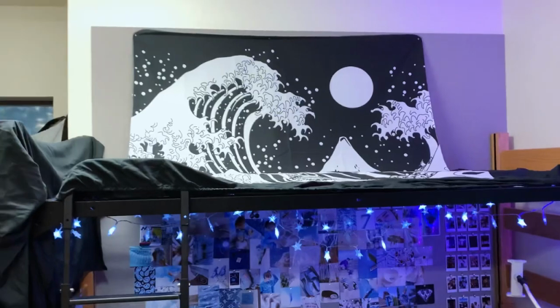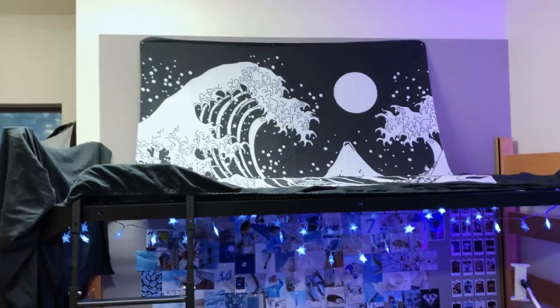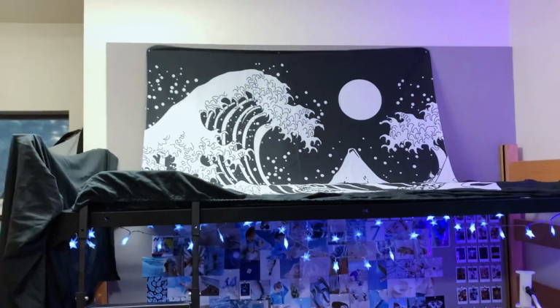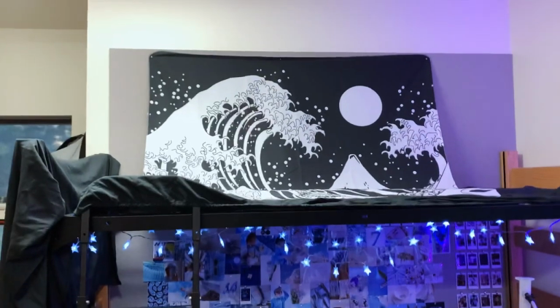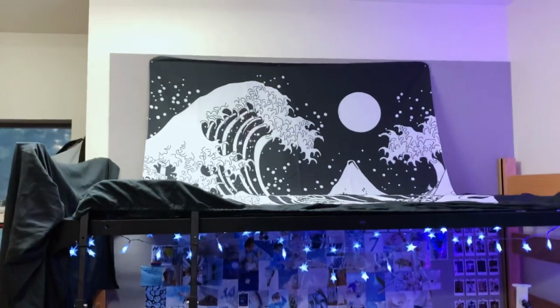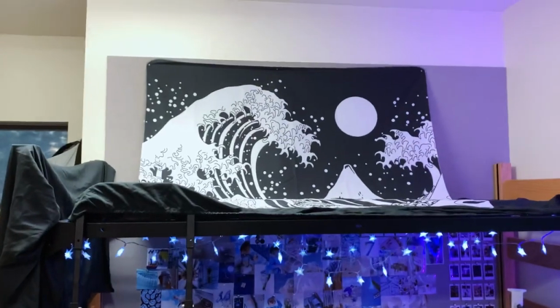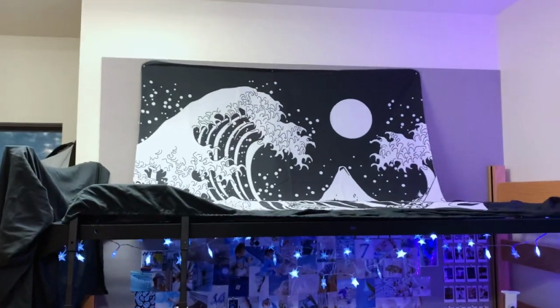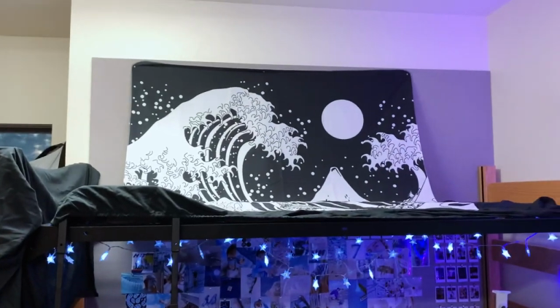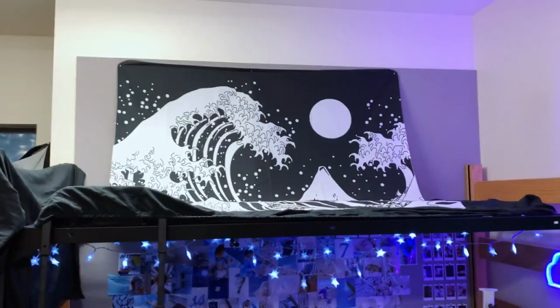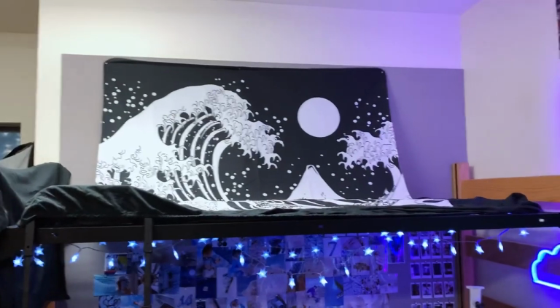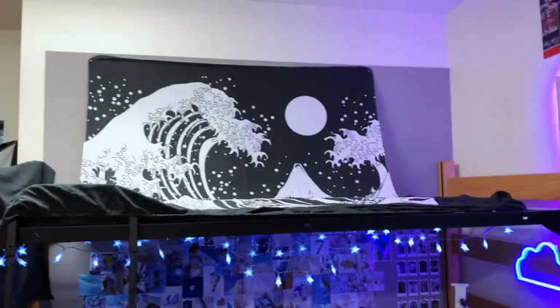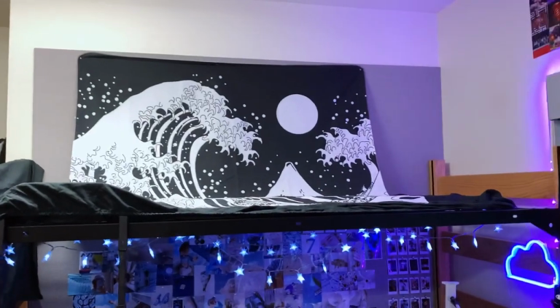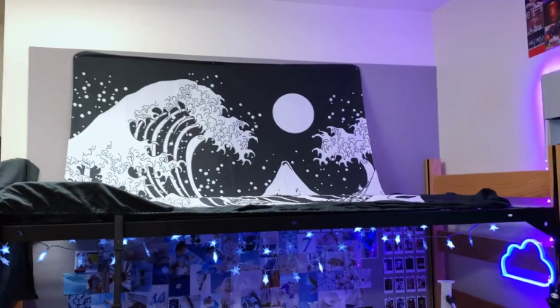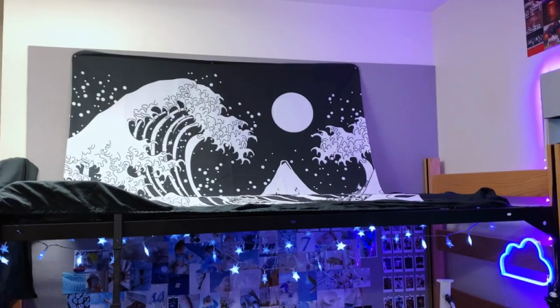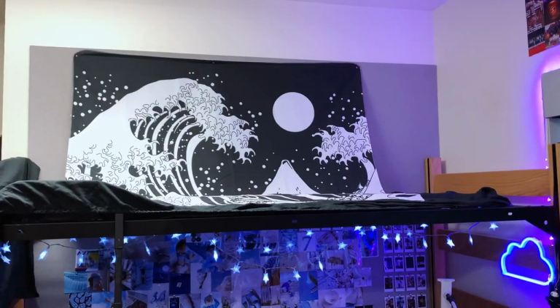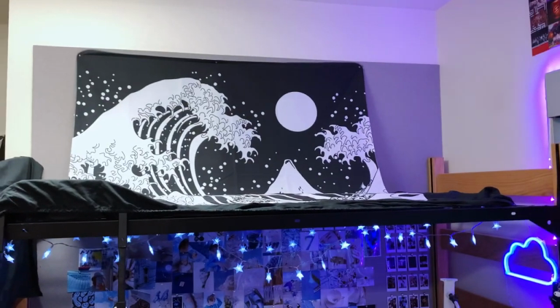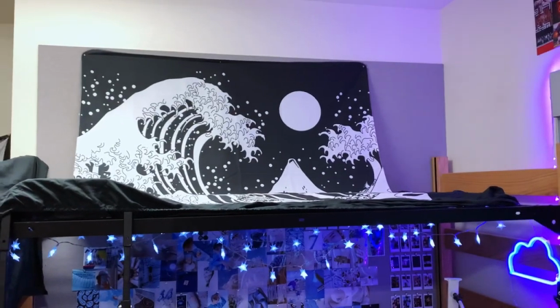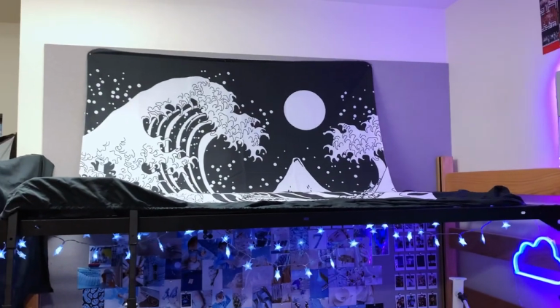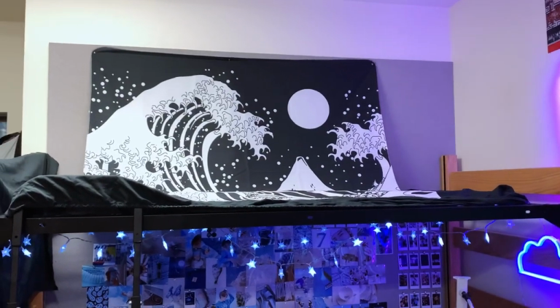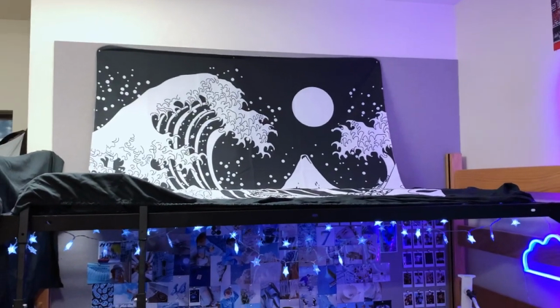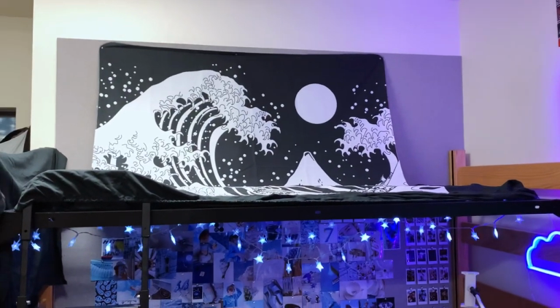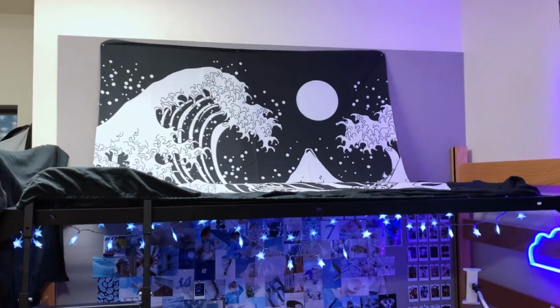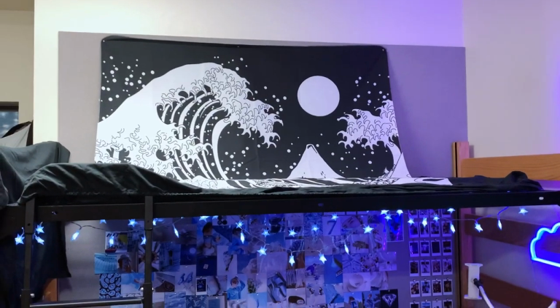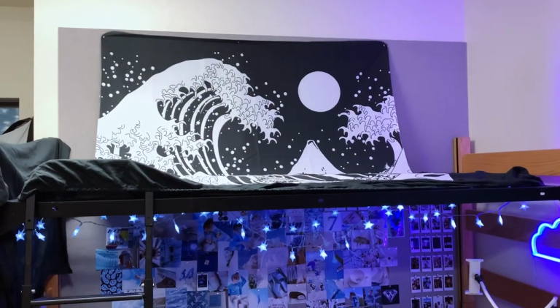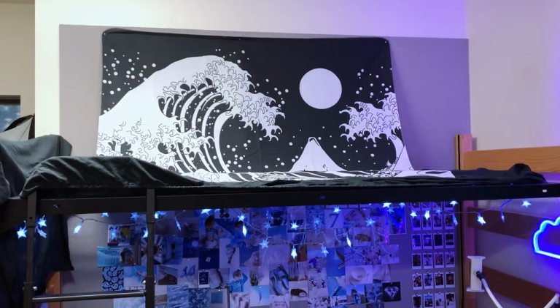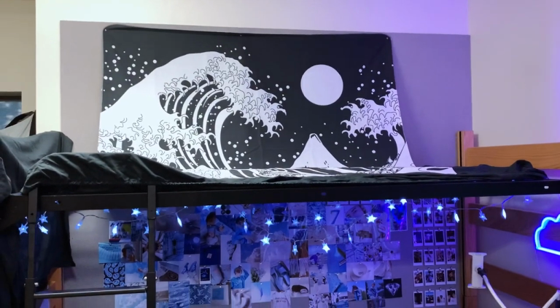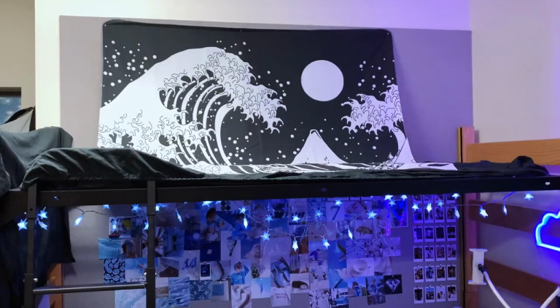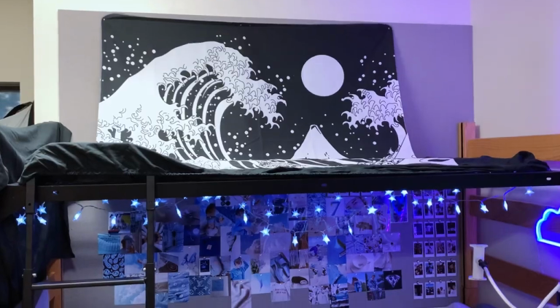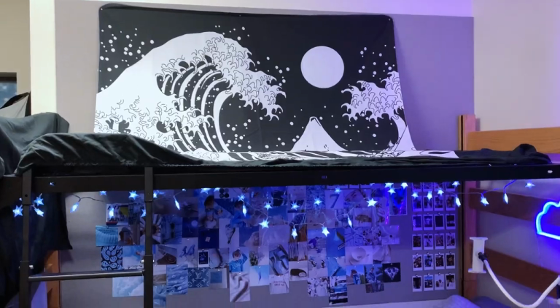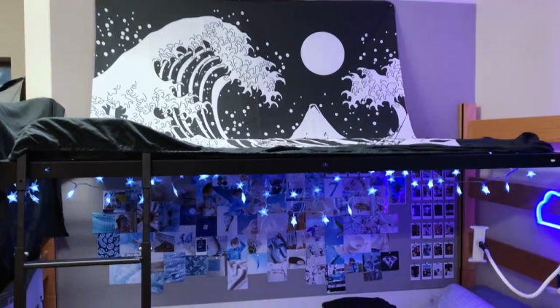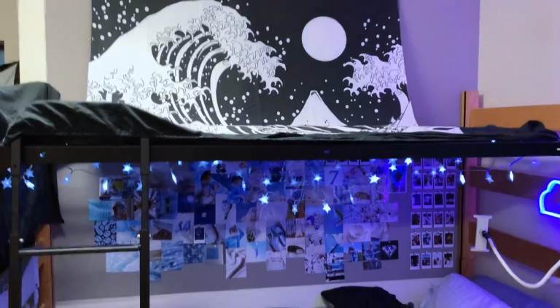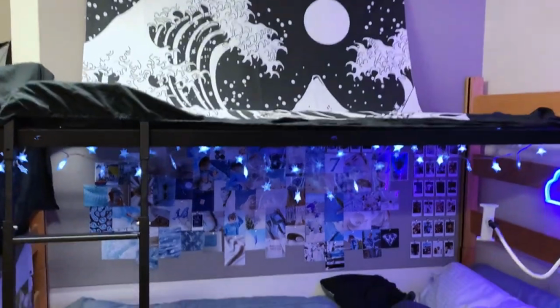I put my tapestry up there too. I know it's not even at all, but I thought it was the best place to put it.